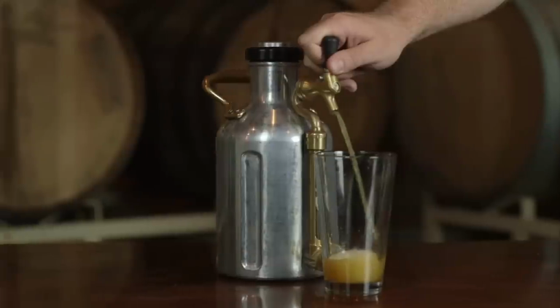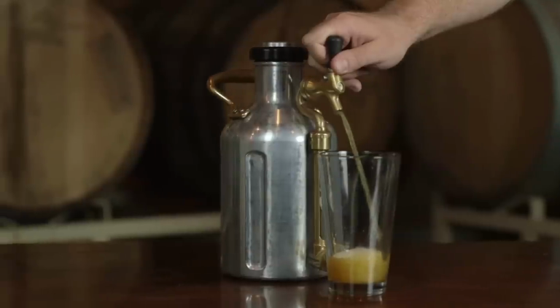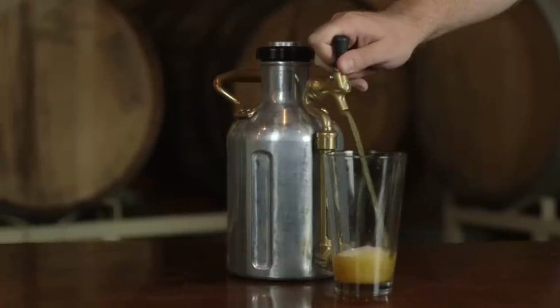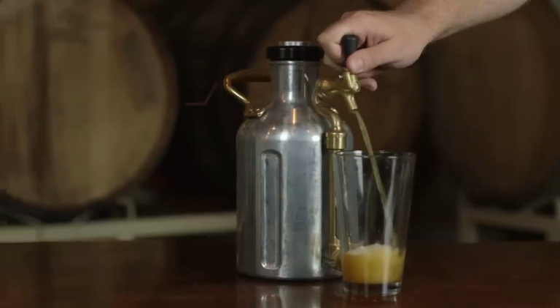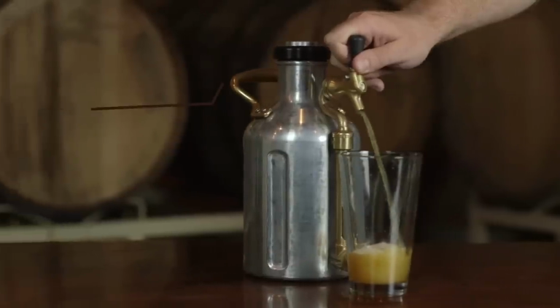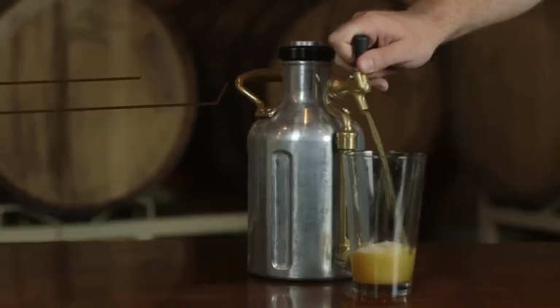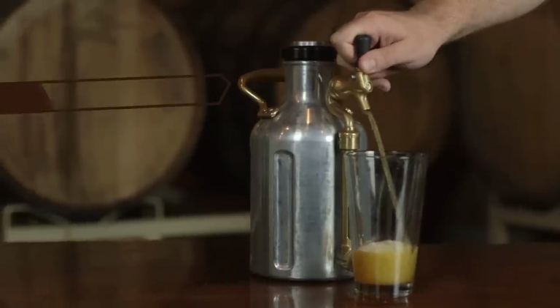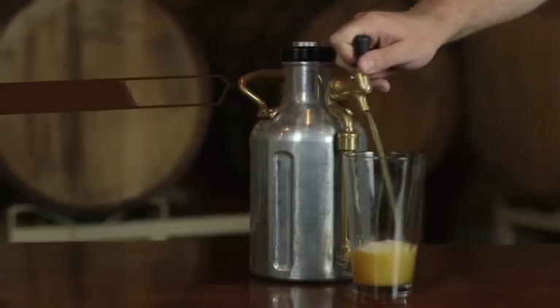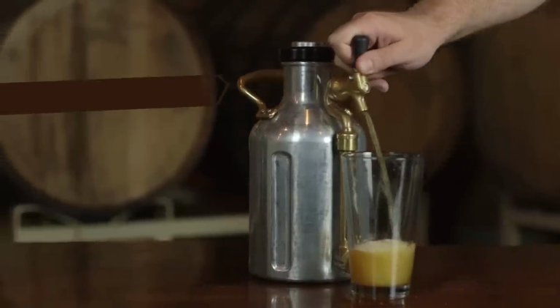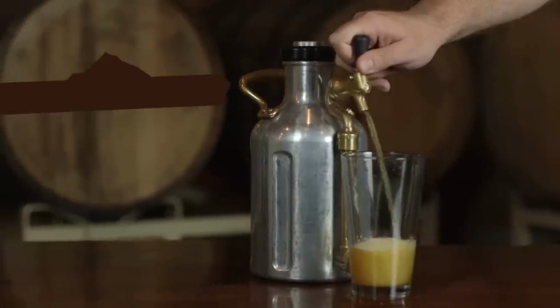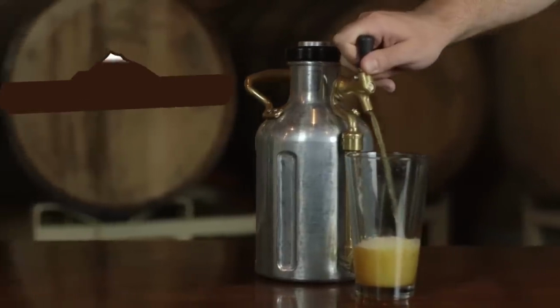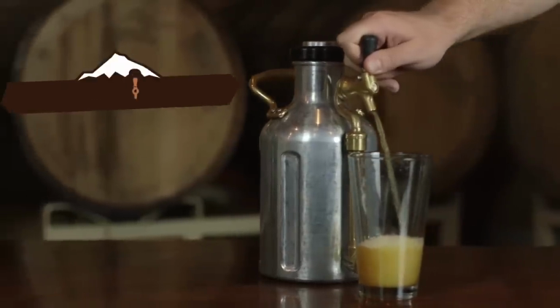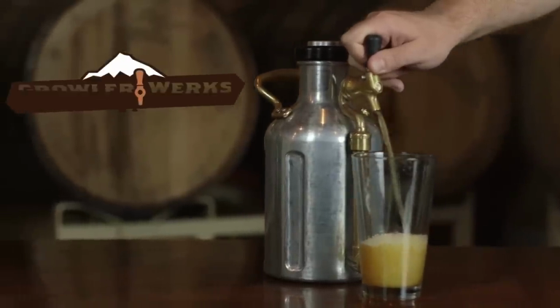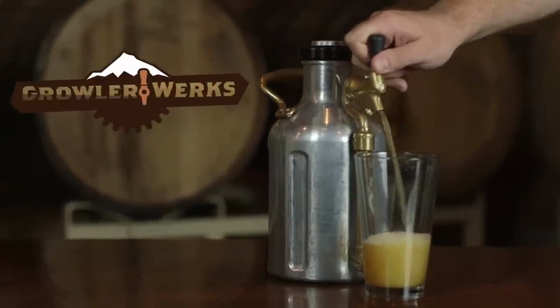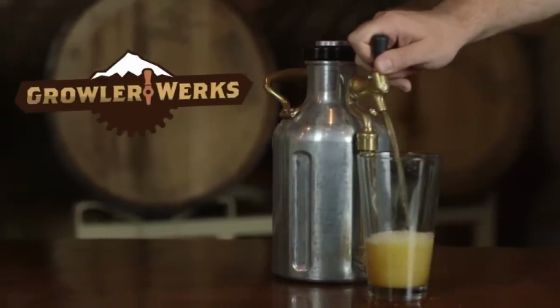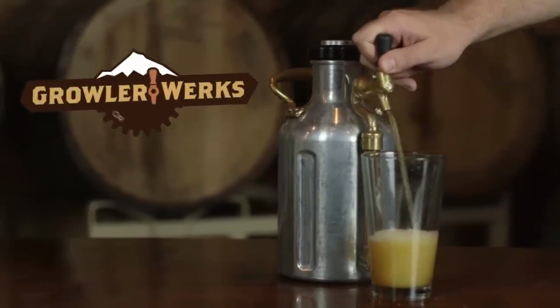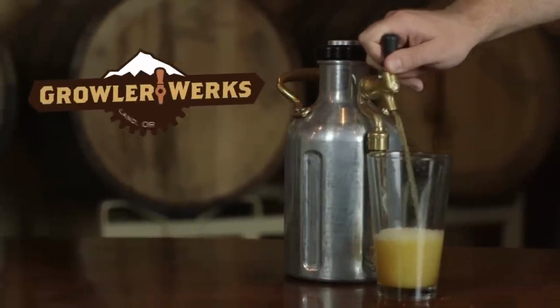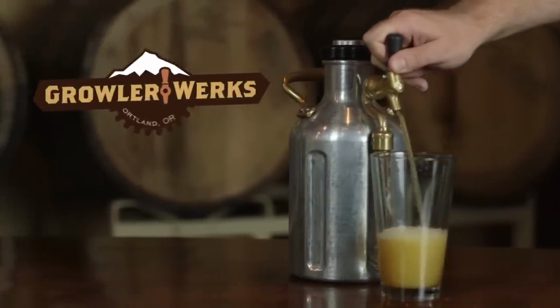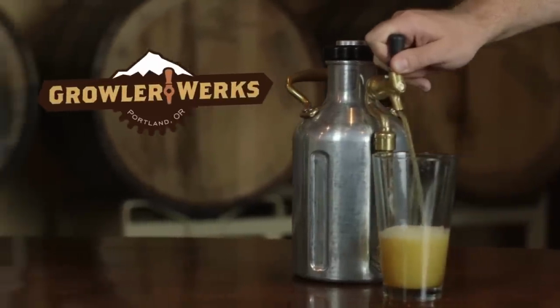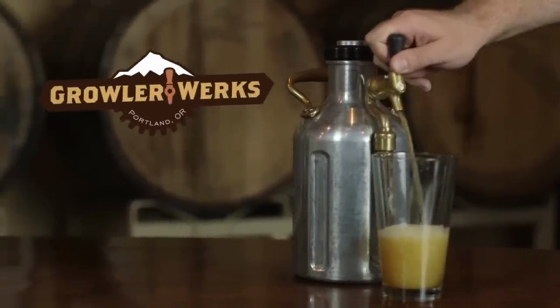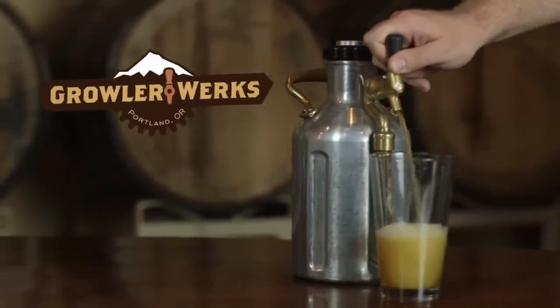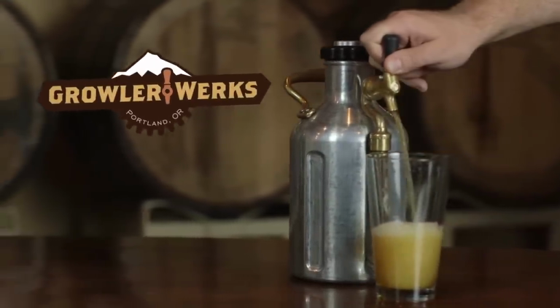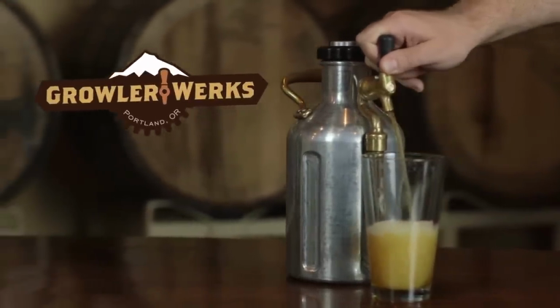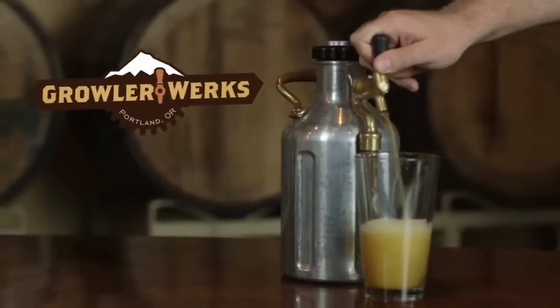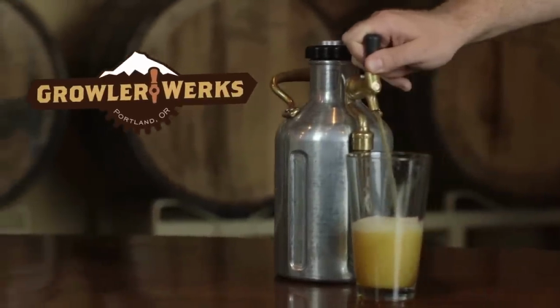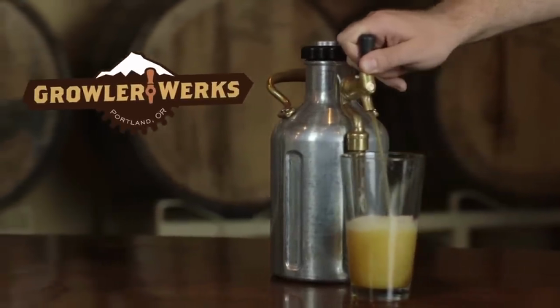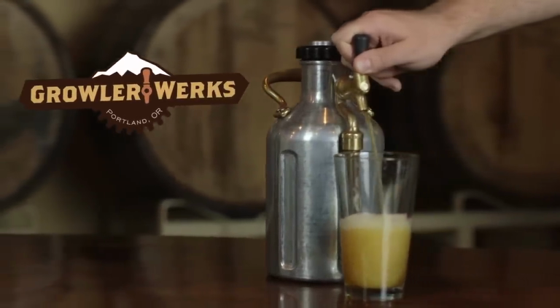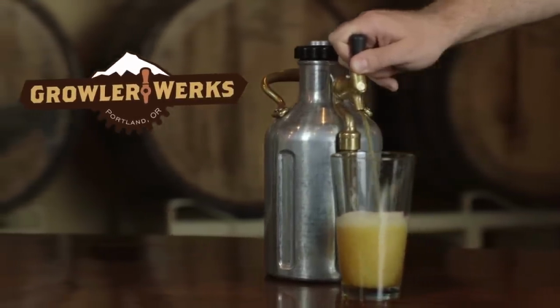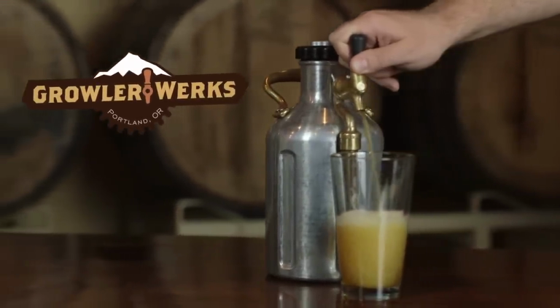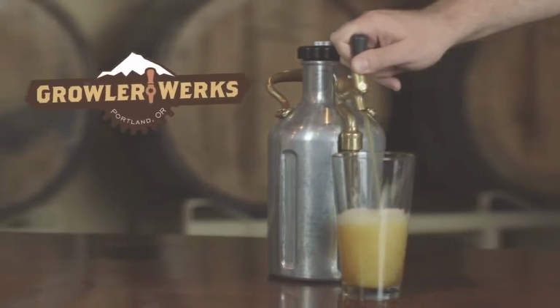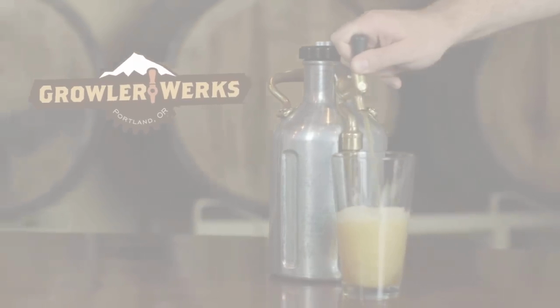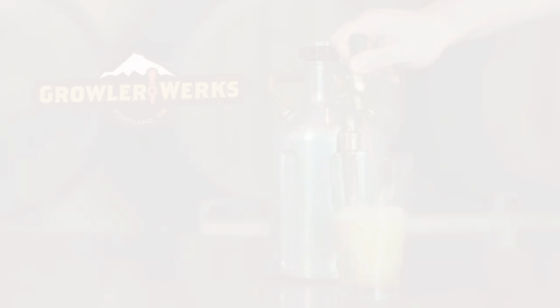UKEG by Growler Works. Keep your craft beer fresh to the last drop. We got you.